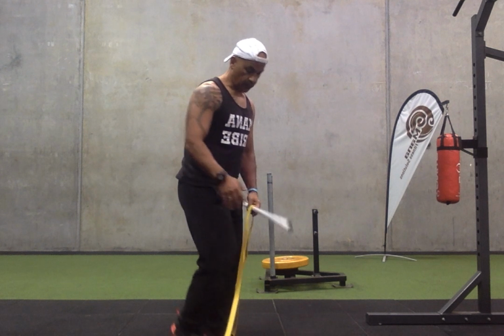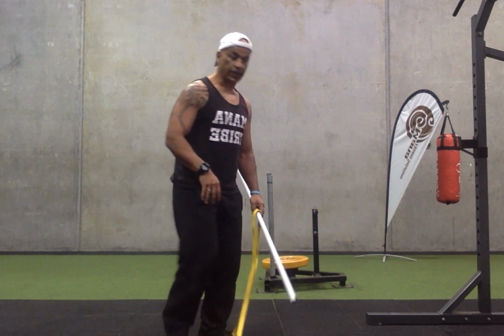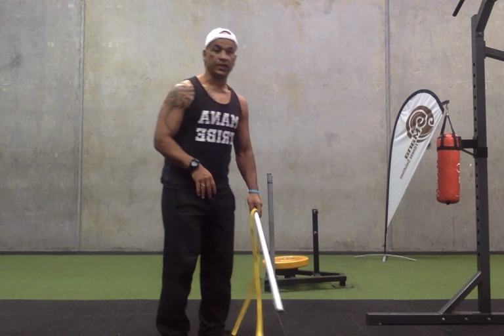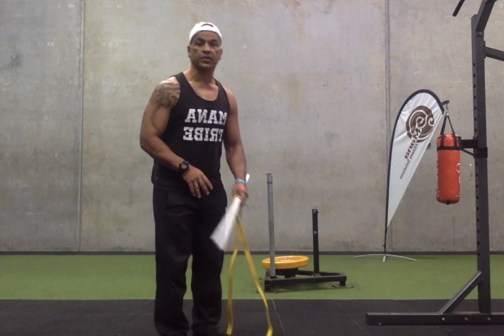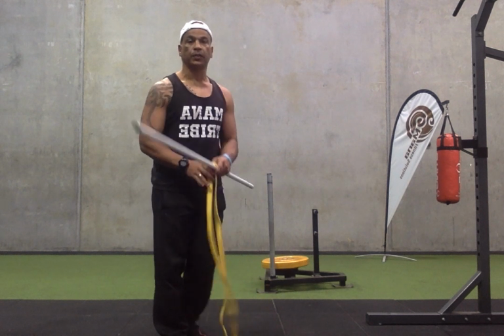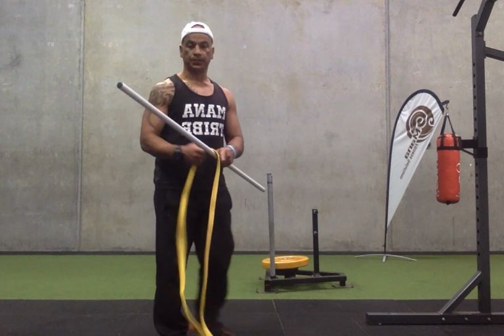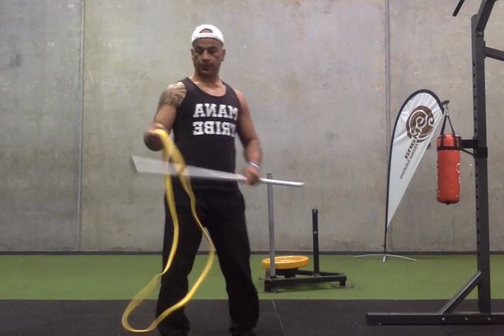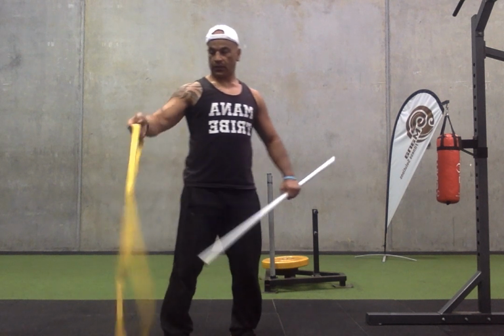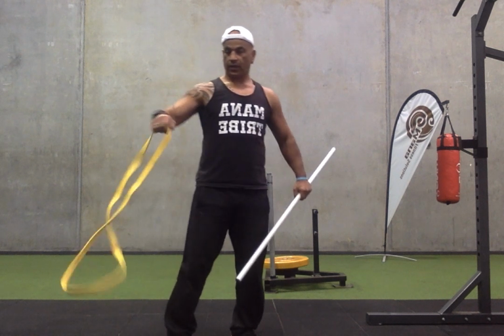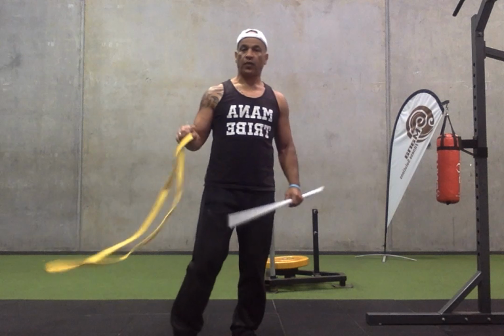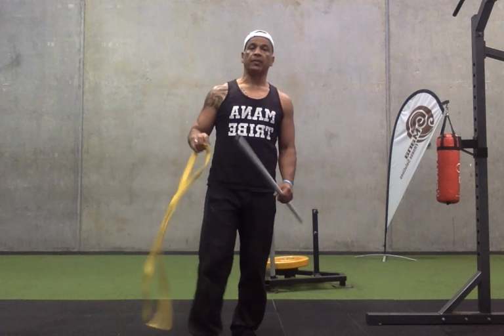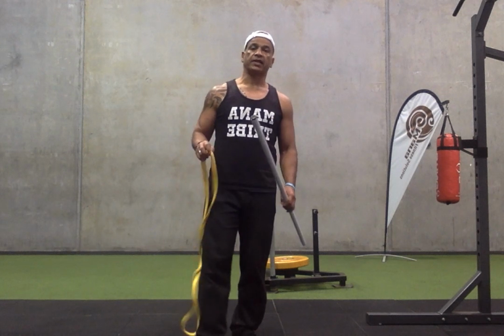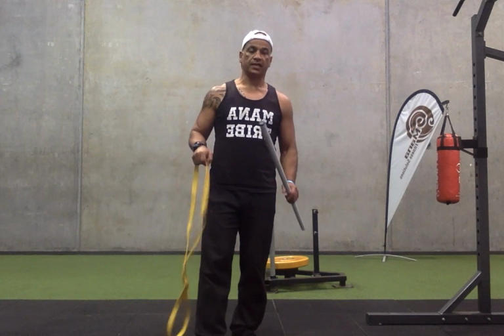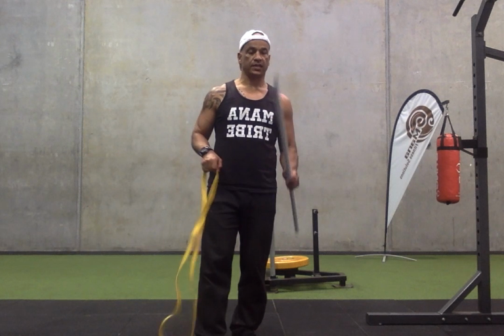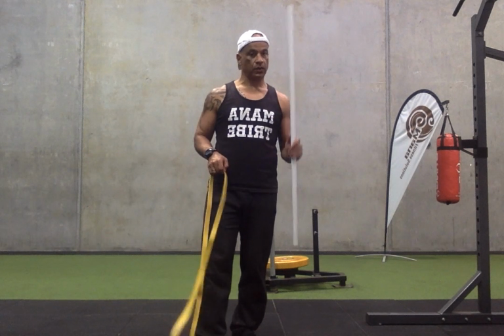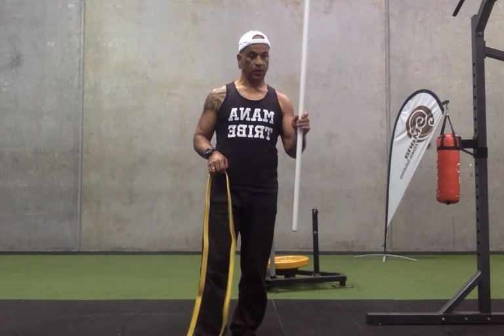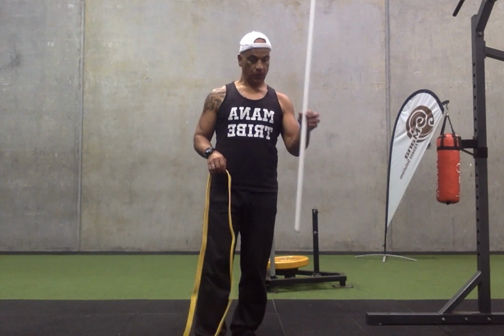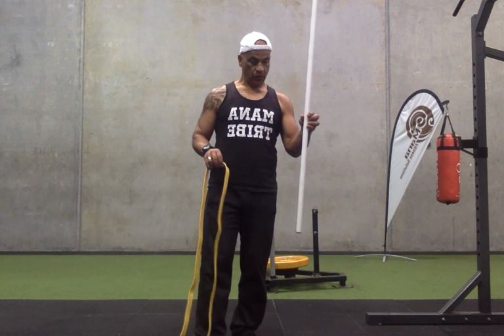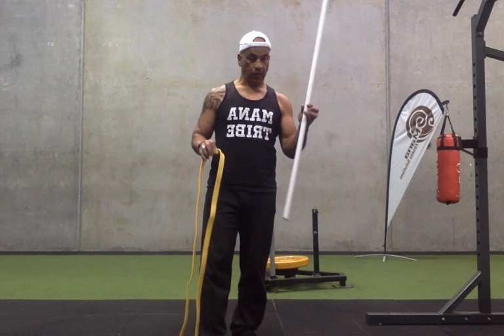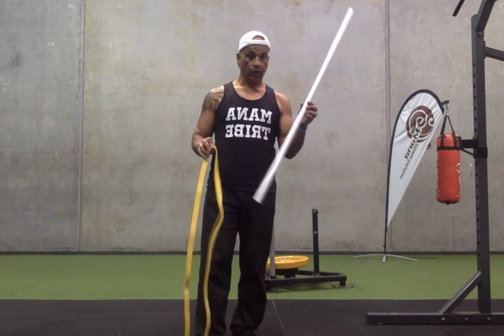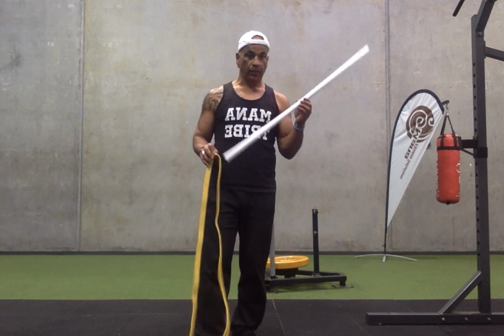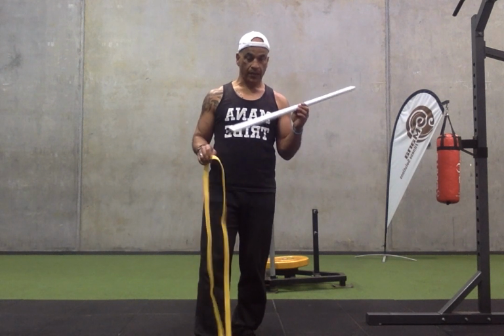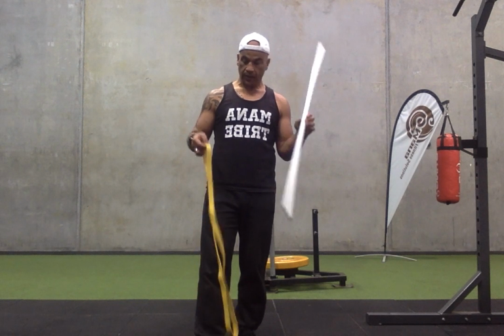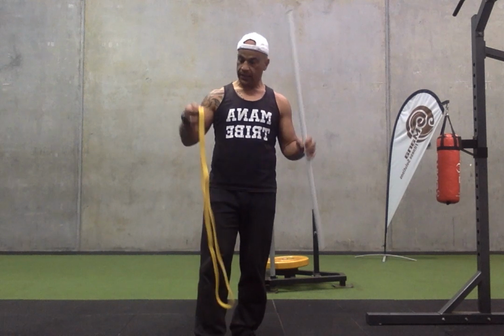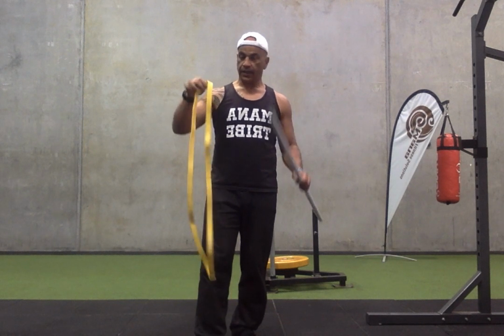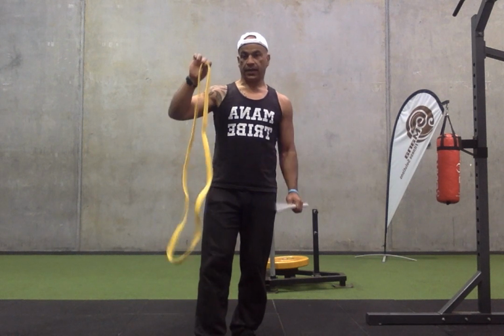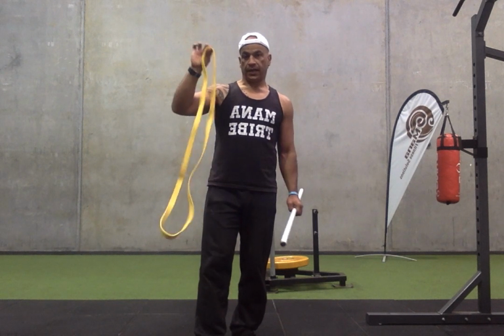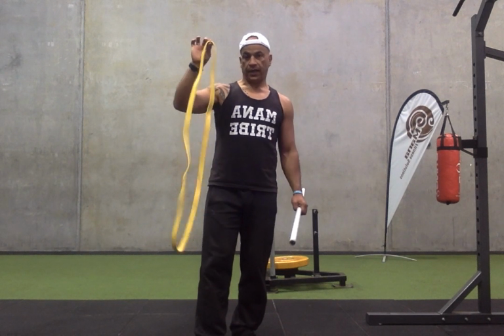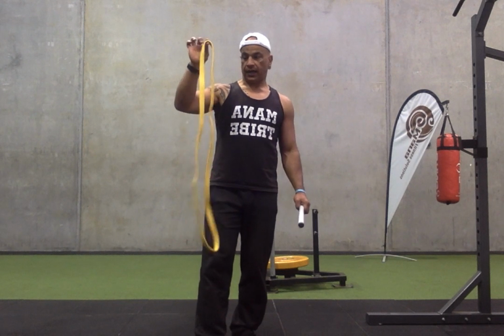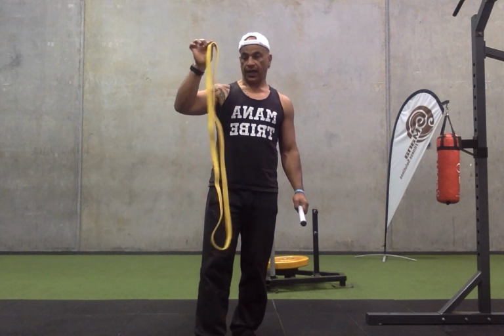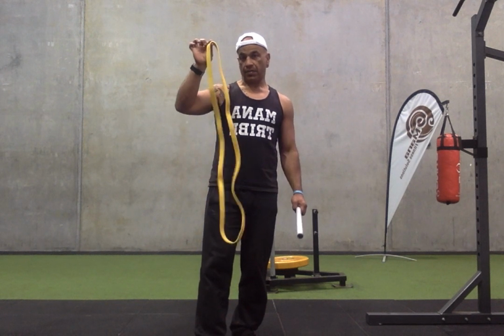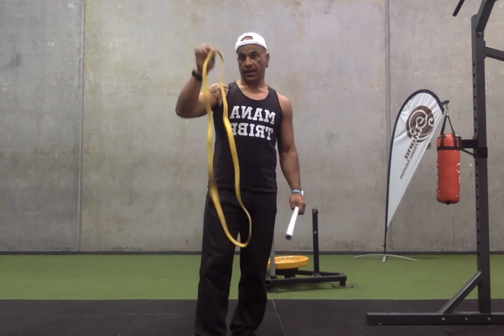Alright guys, real simple. Three upper limb exercises with a pole, a barbell, and a band.